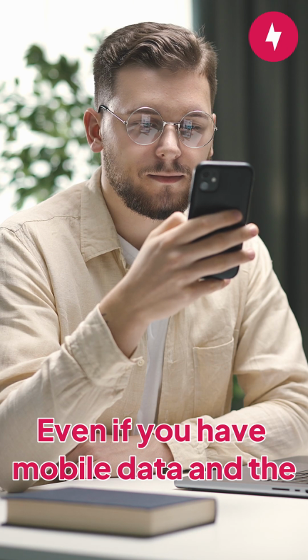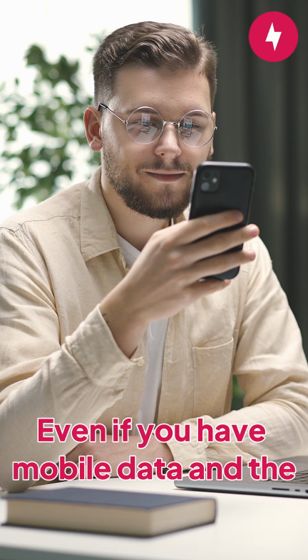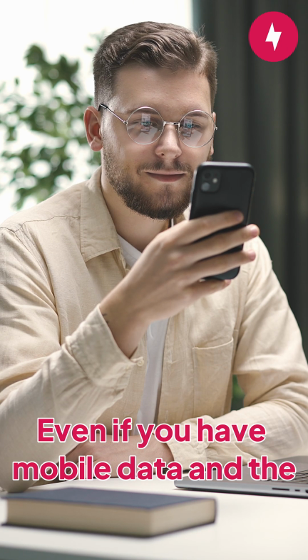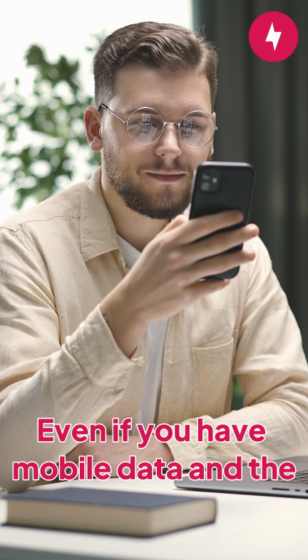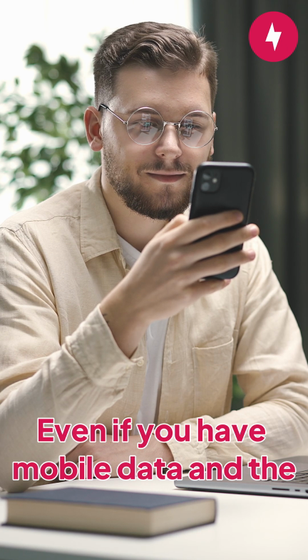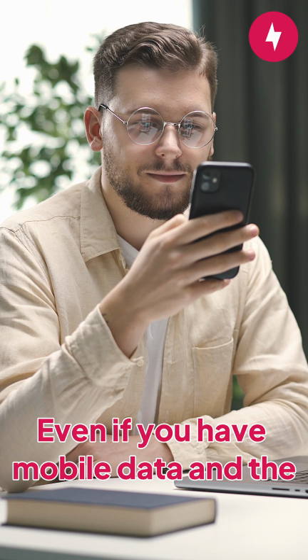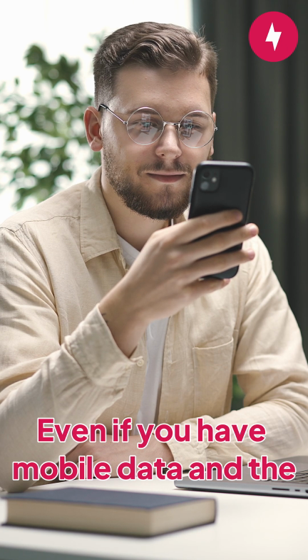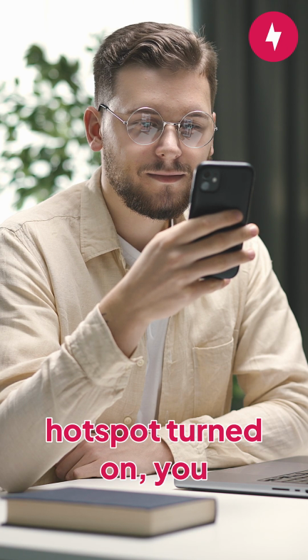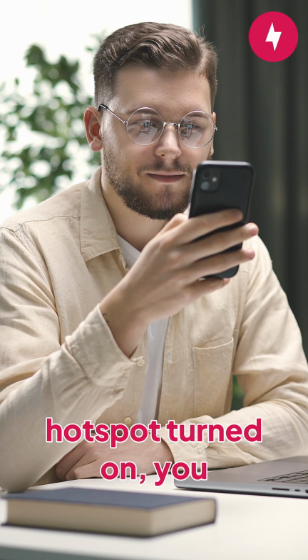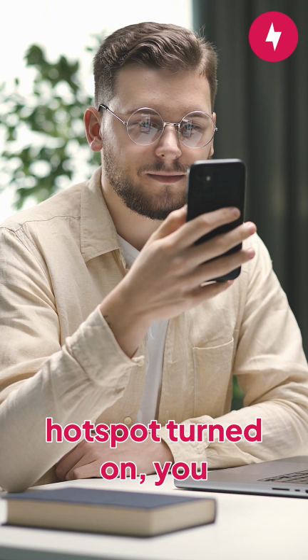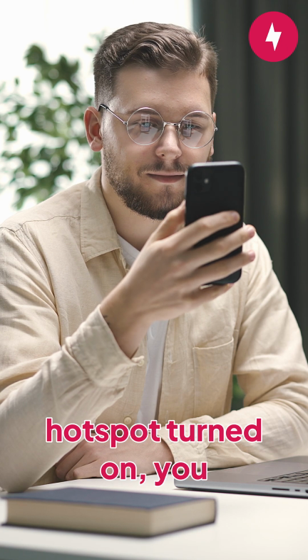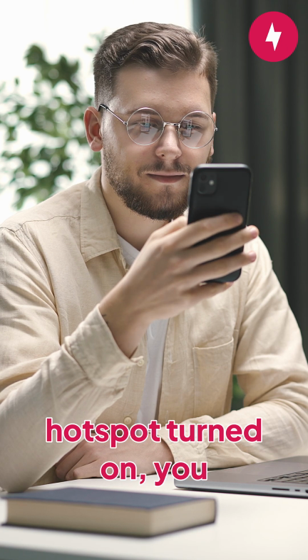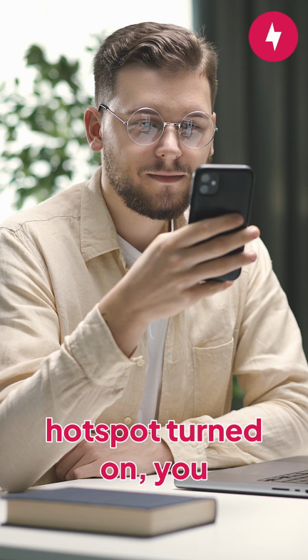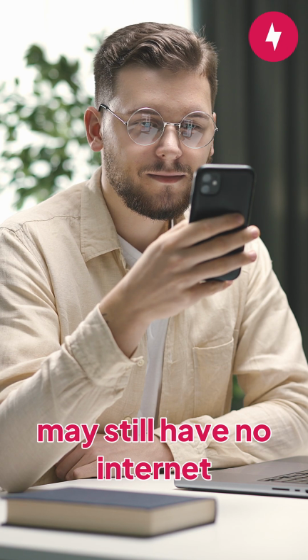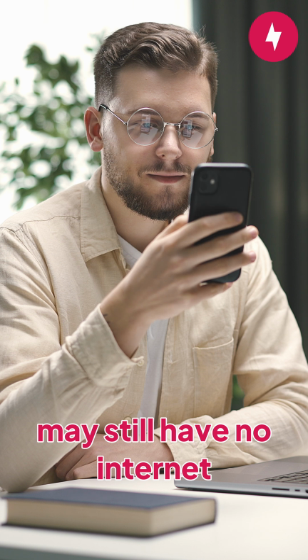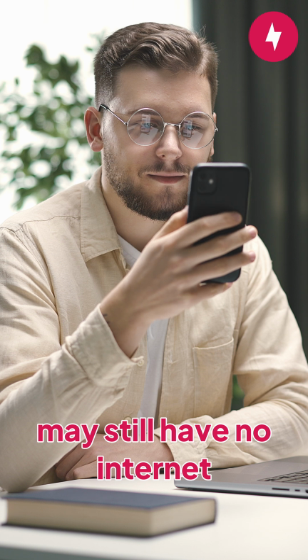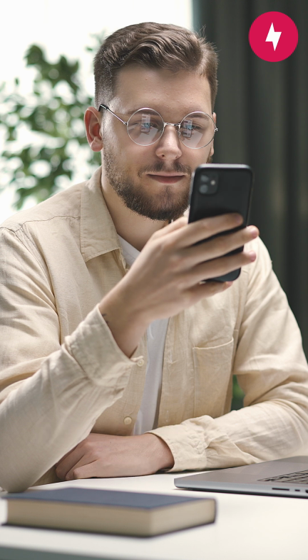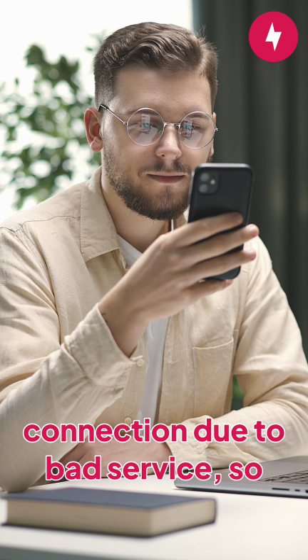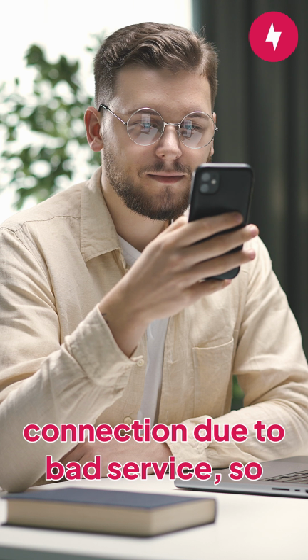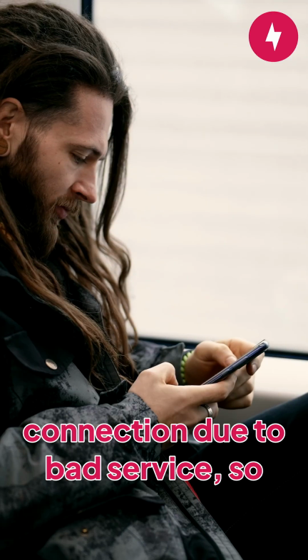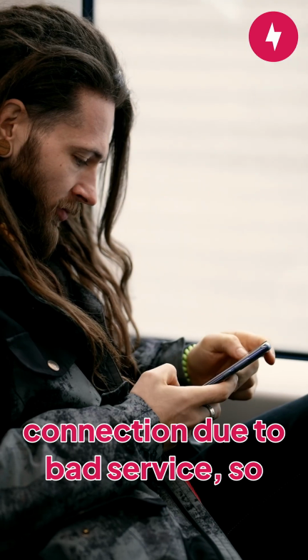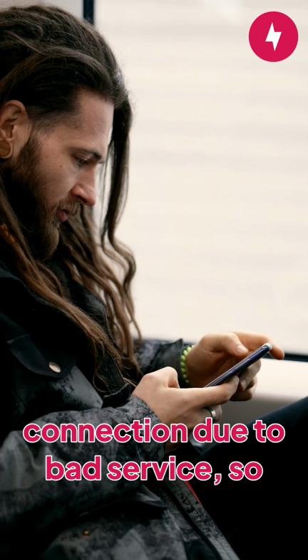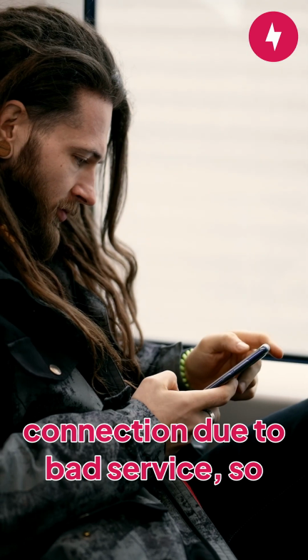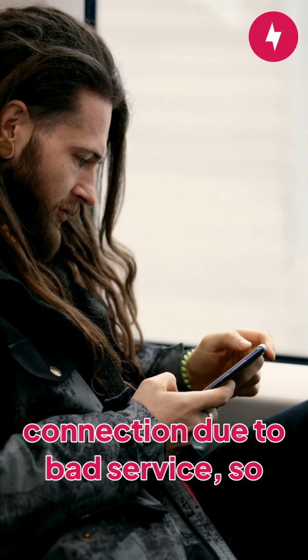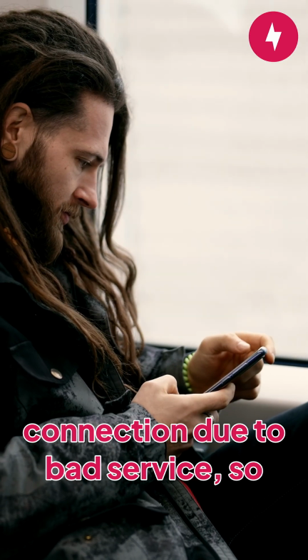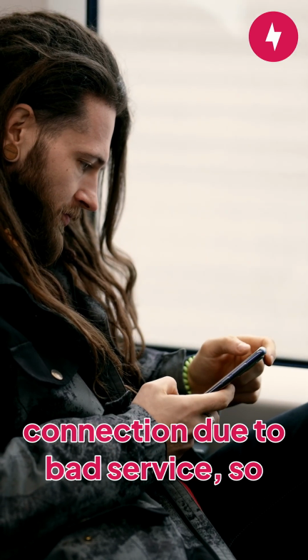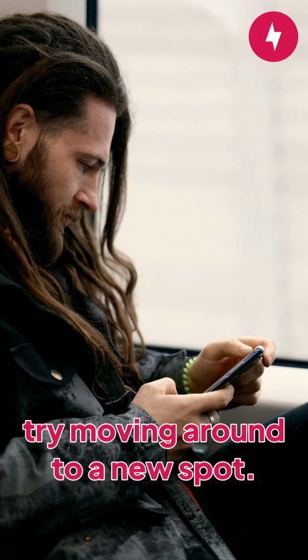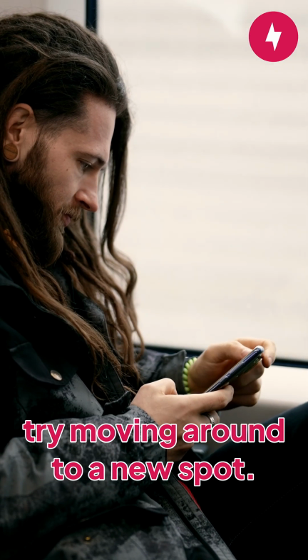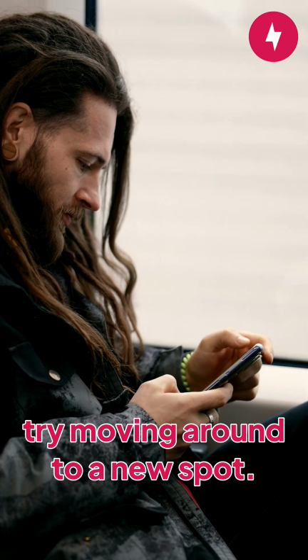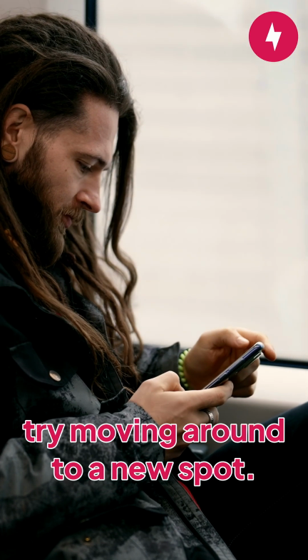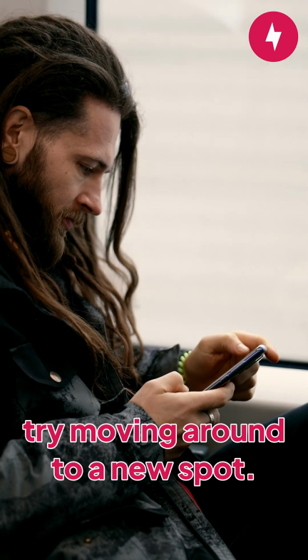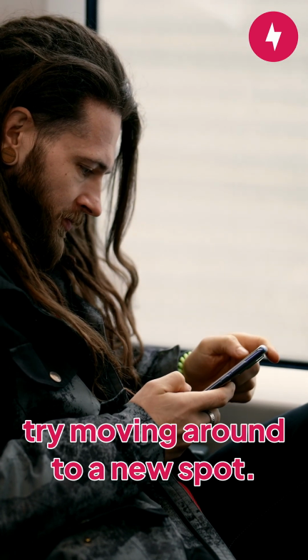Even if you have mobile data and the hotspot turned on, you may still have no internet connection due to bad service, so try moving around to a new spot.